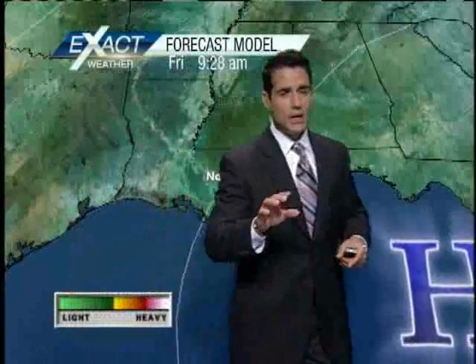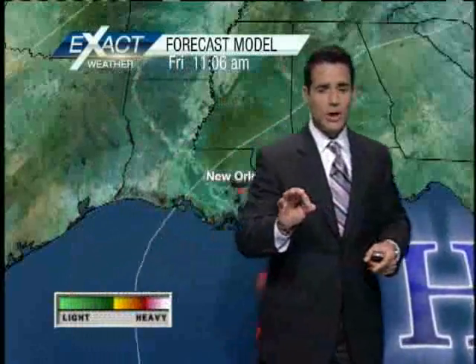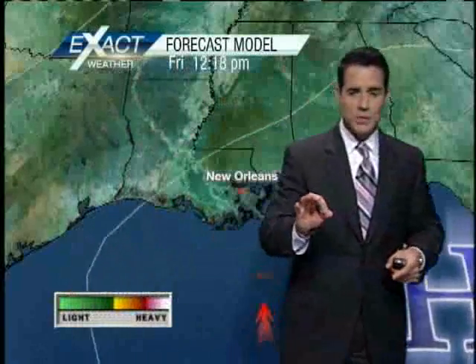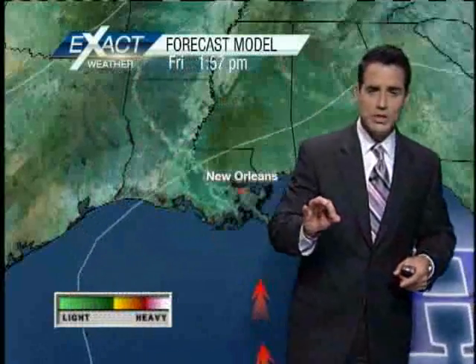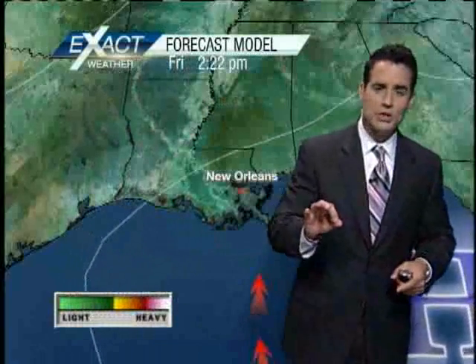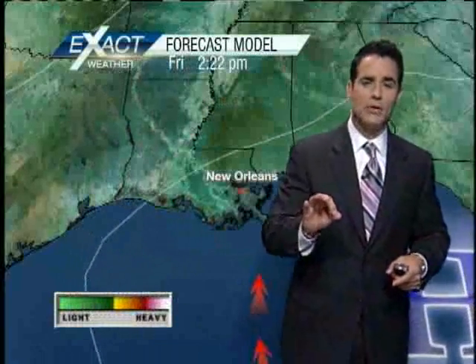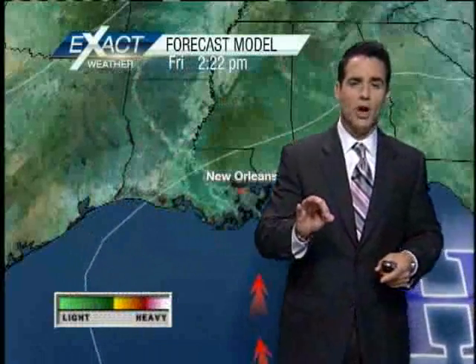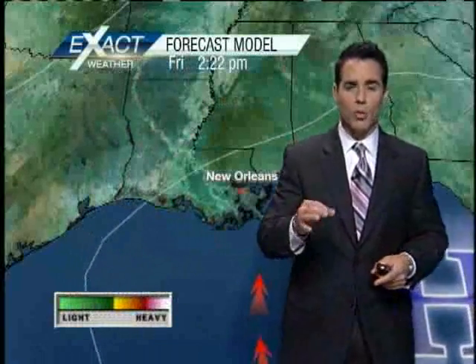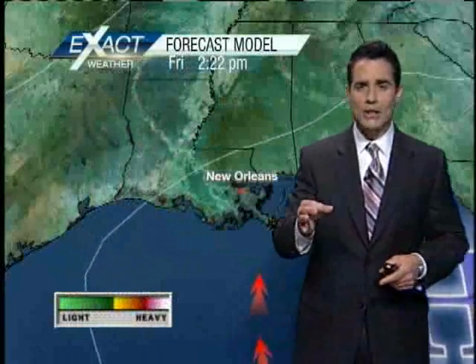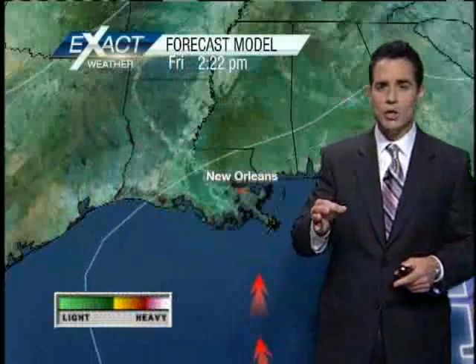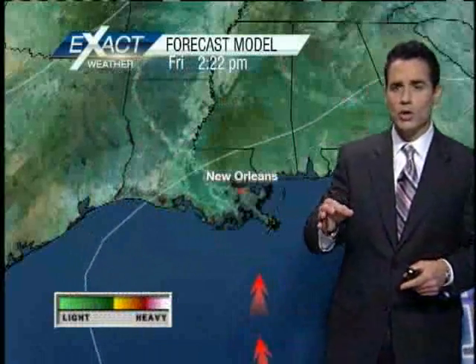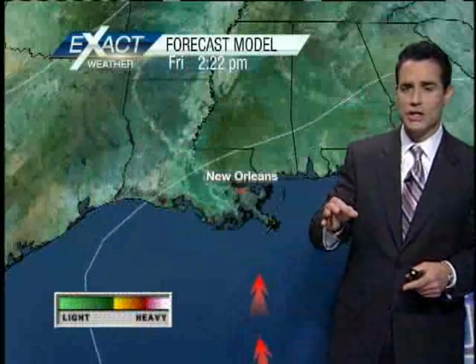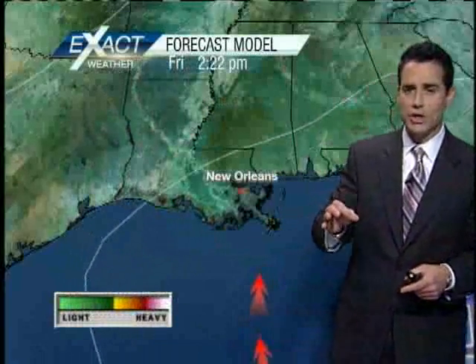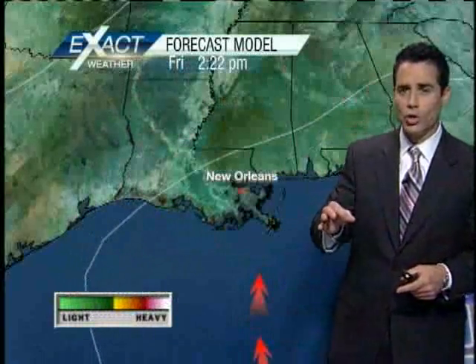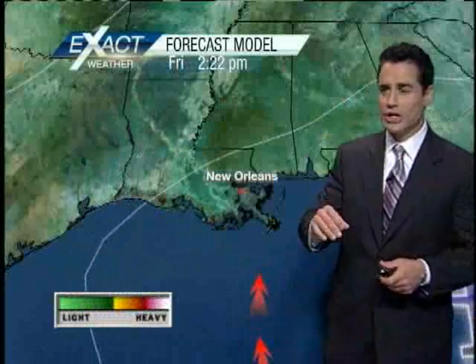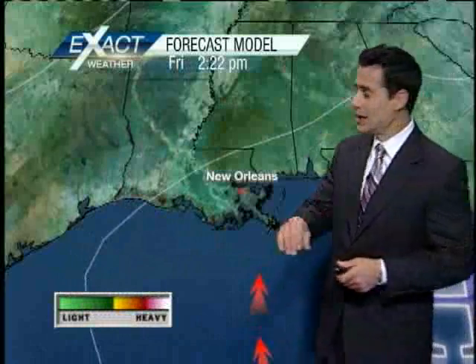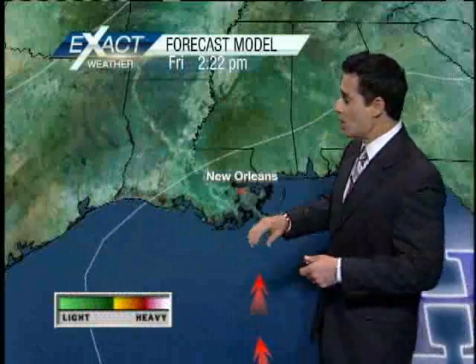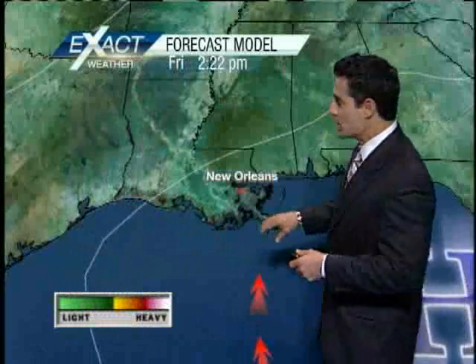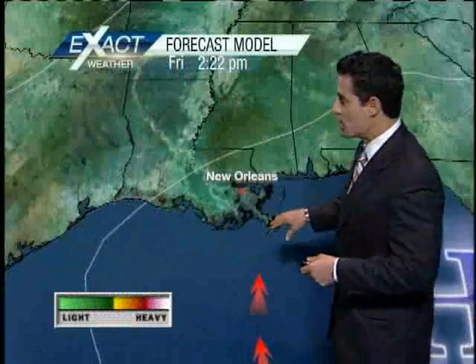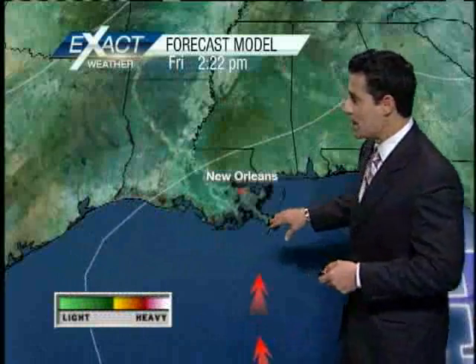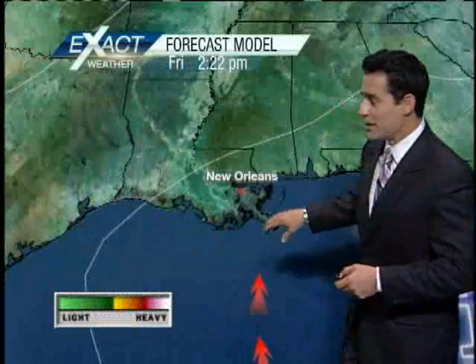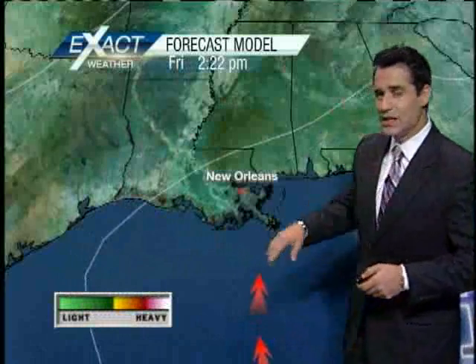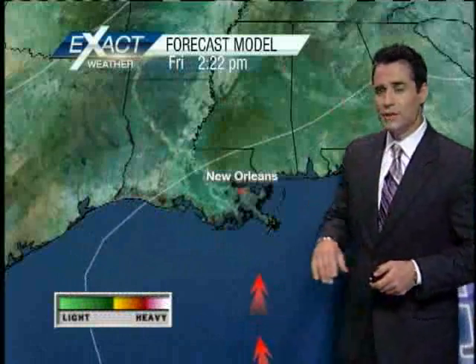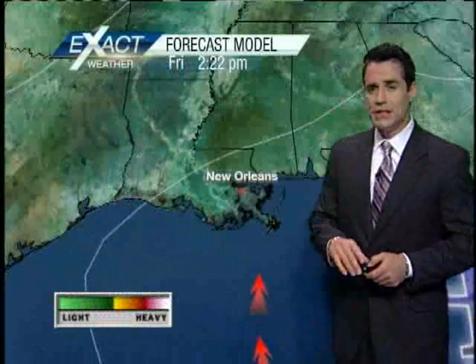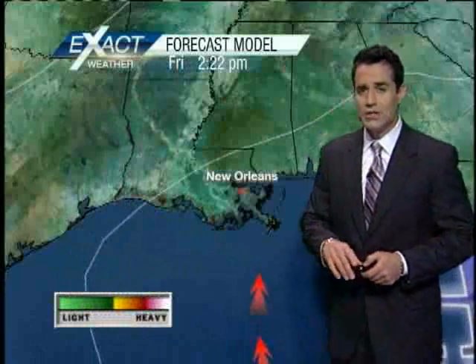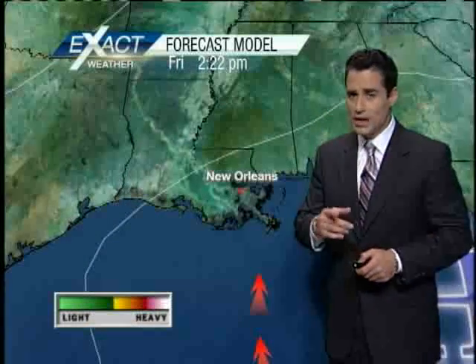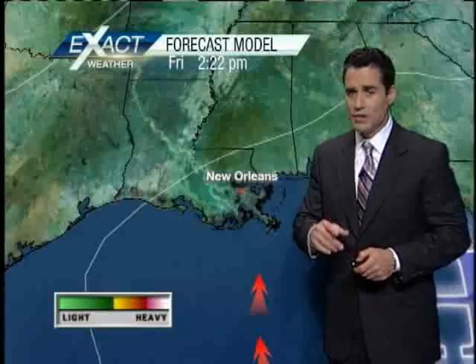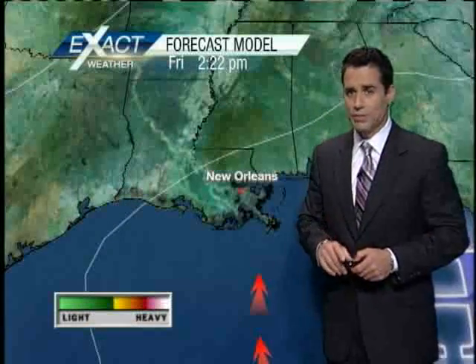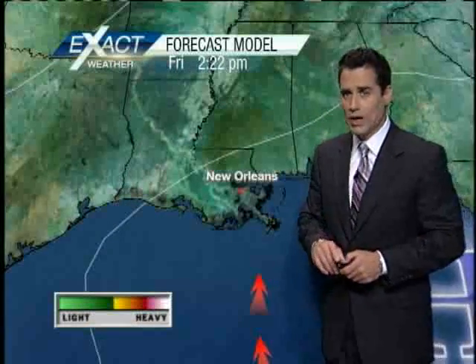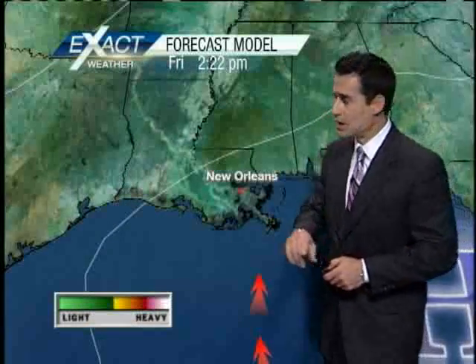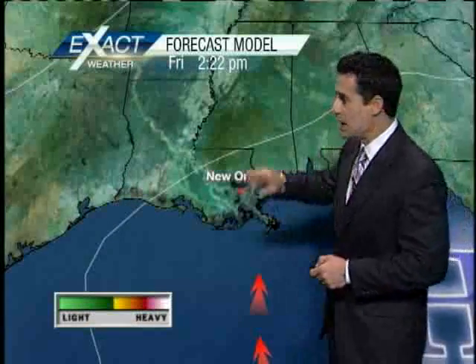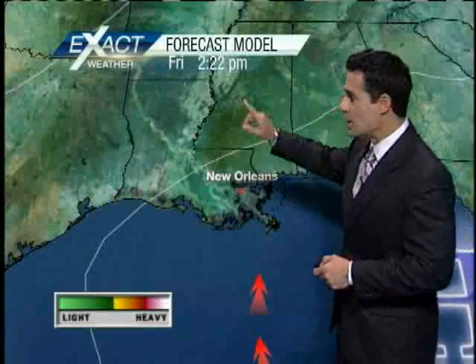We have some concerns out on the Gulf — we're watching the oil slick and the oil sheen. Winds are going to be ramping up to about 10 to 15 knots, so definitely something we'll have to keep an eye on.